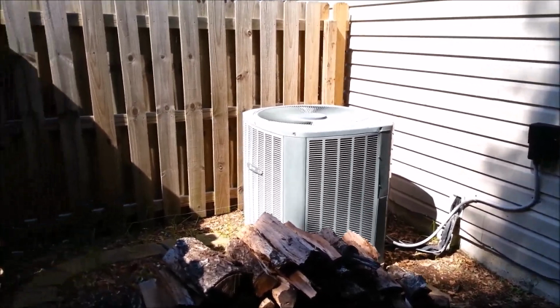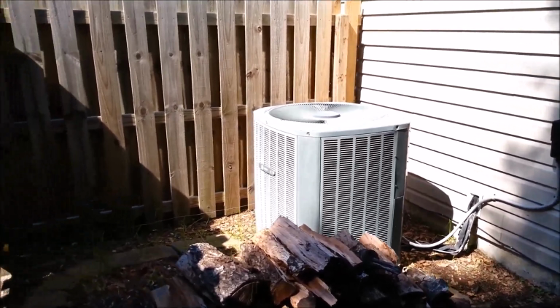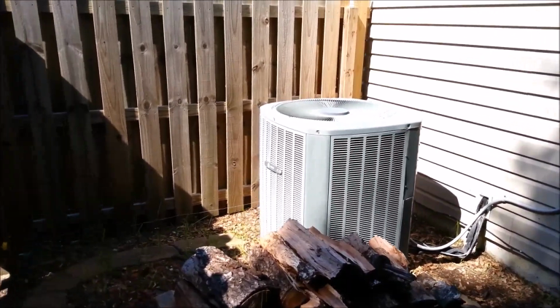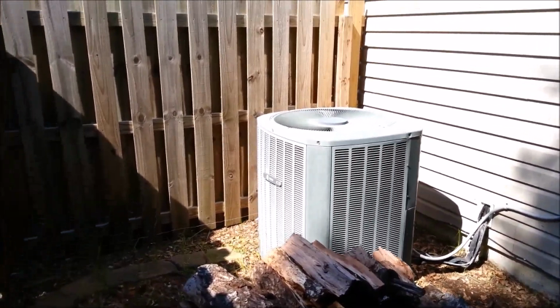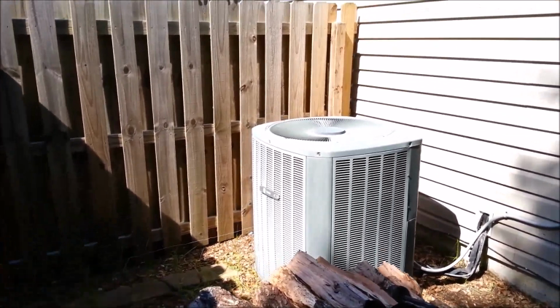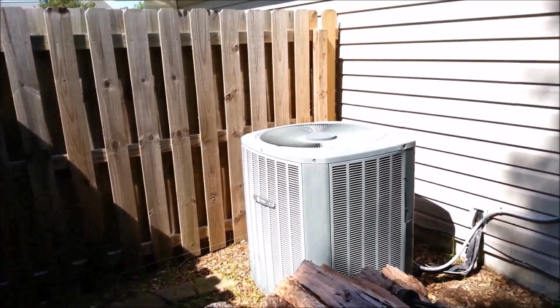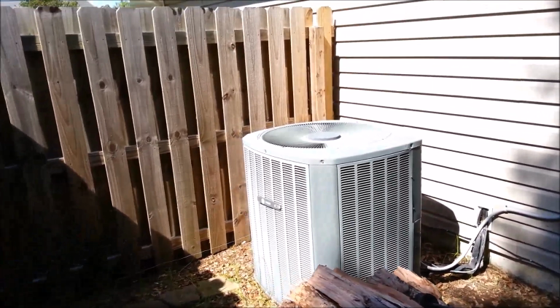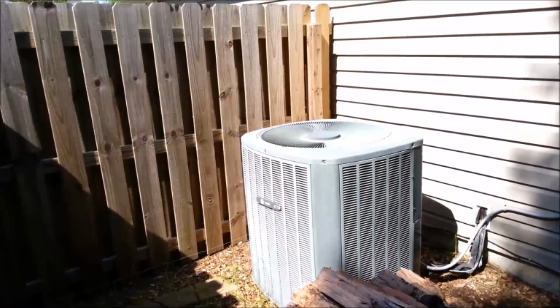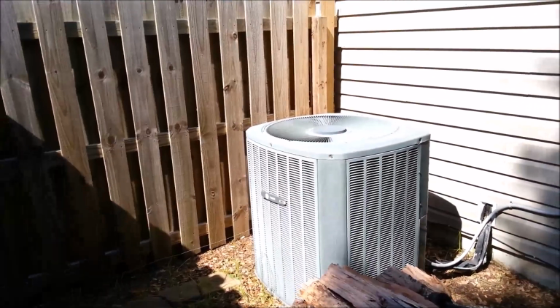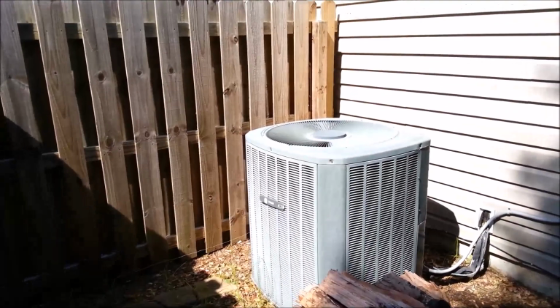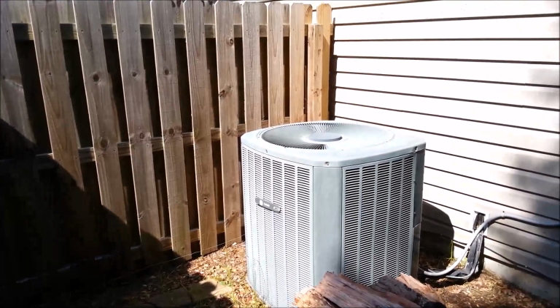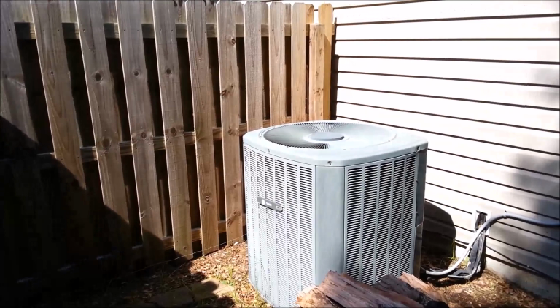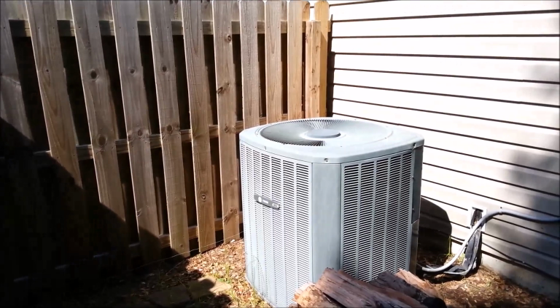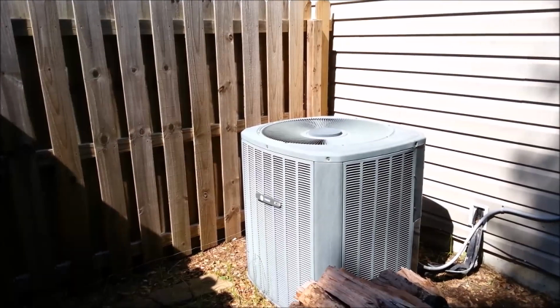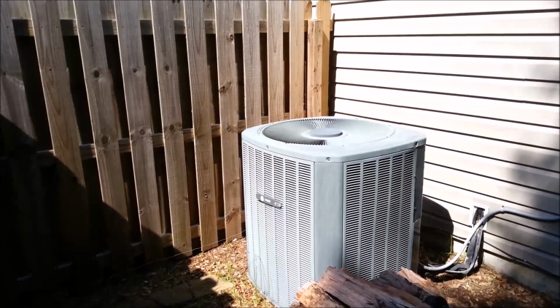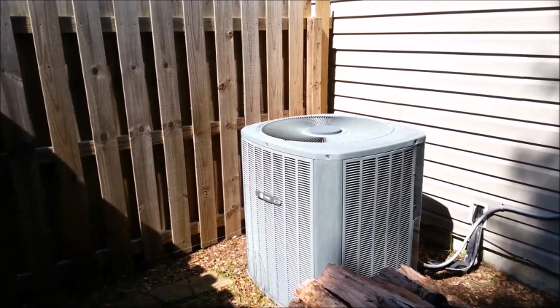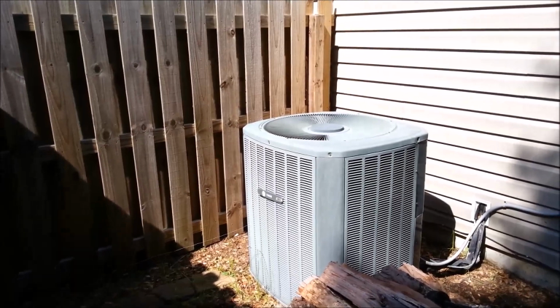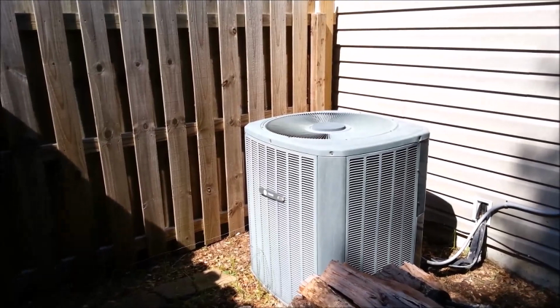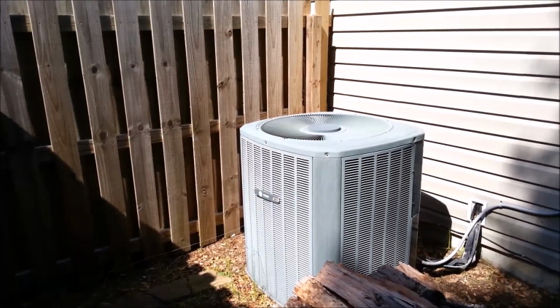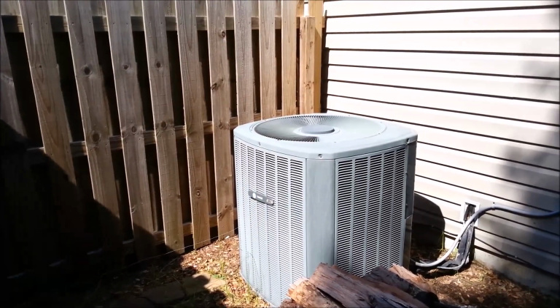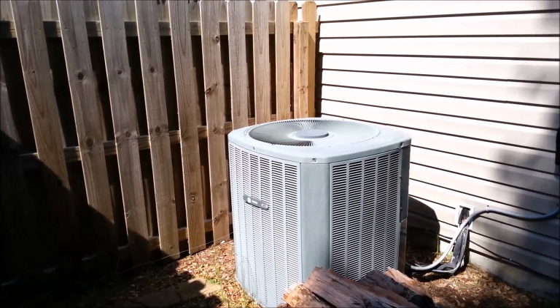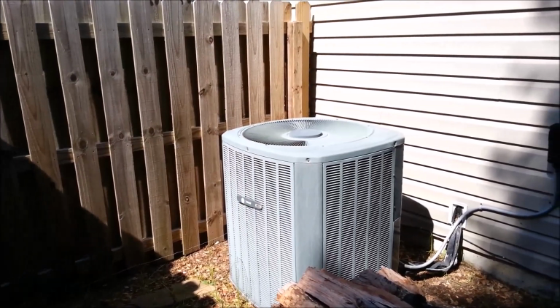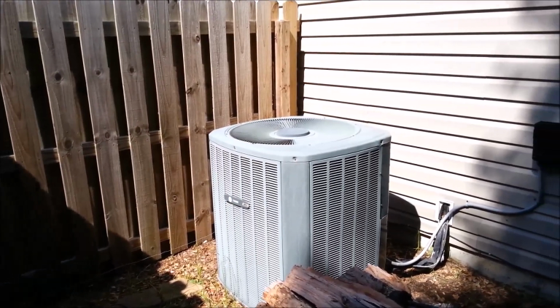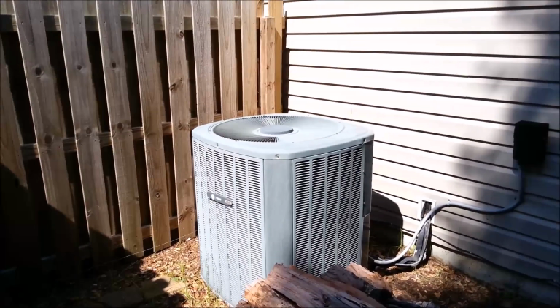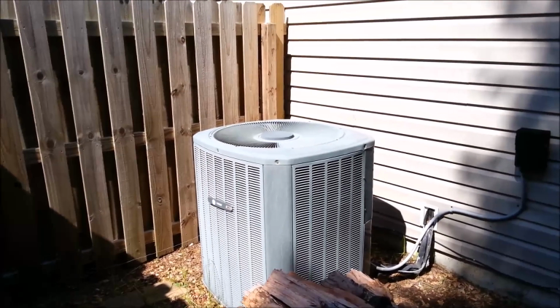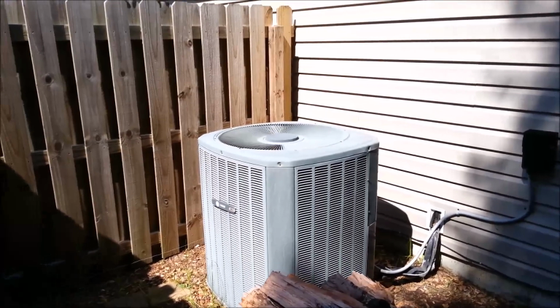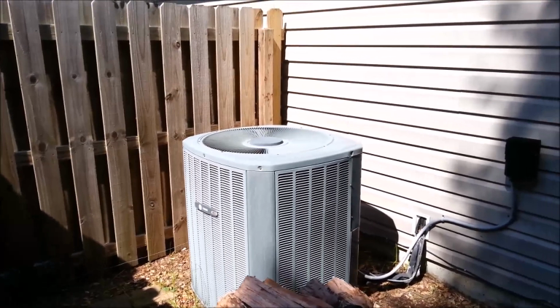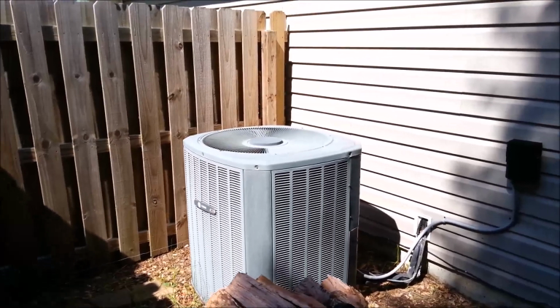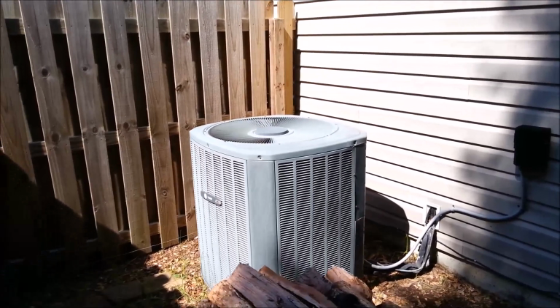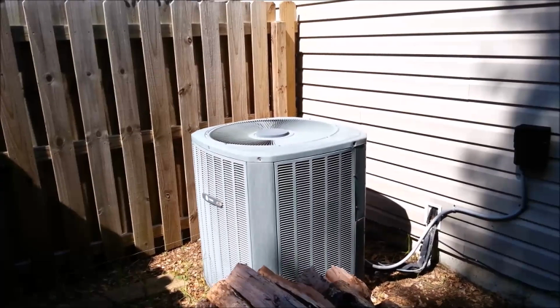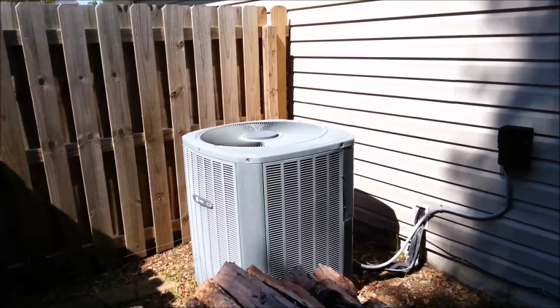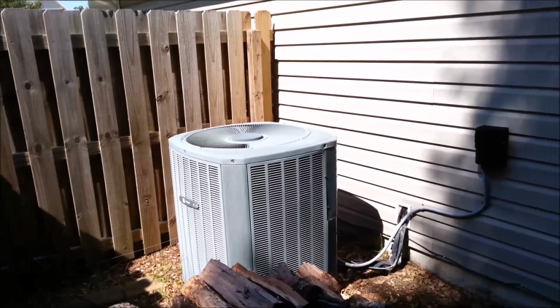Another good old Trane XR-12 lives to see another day.